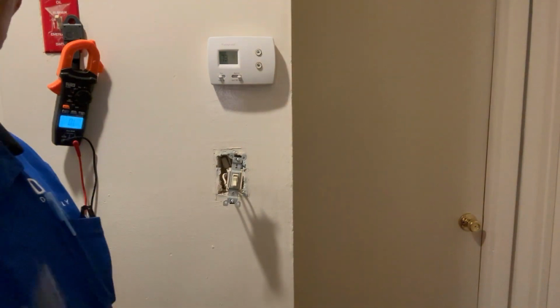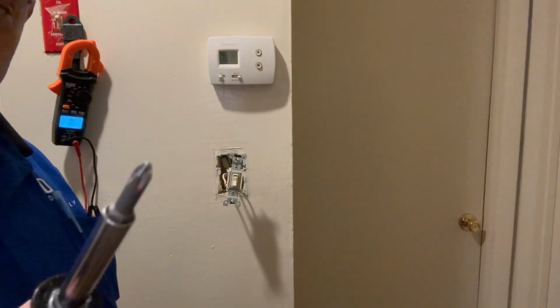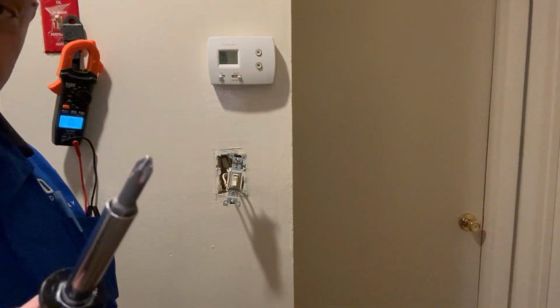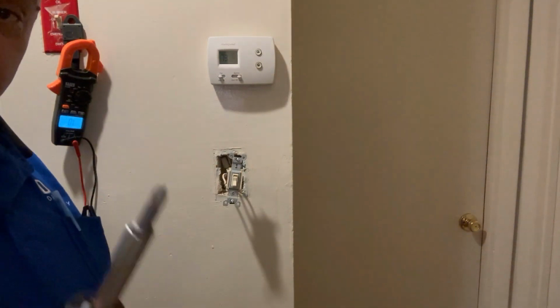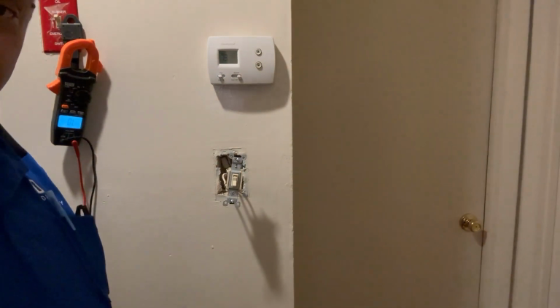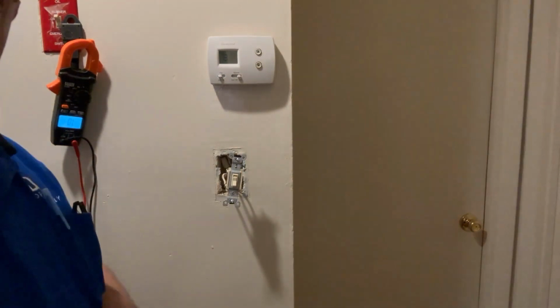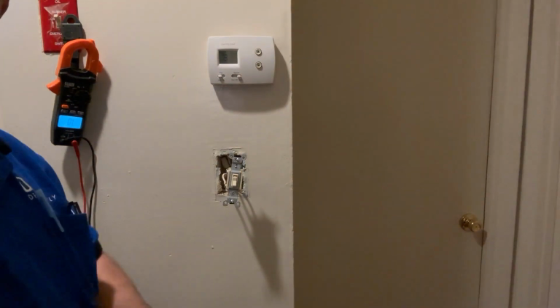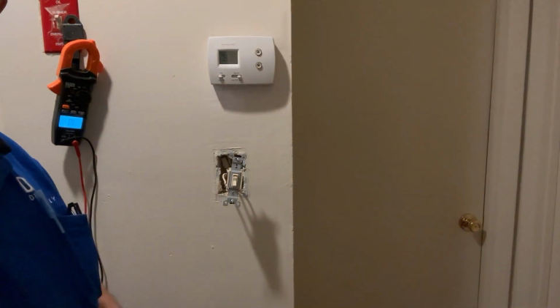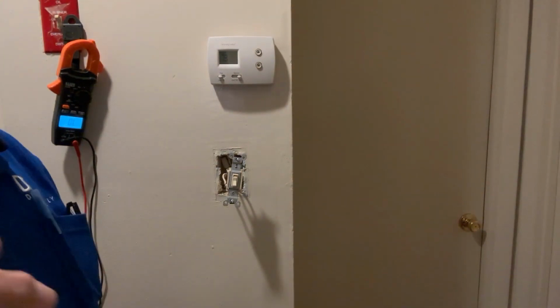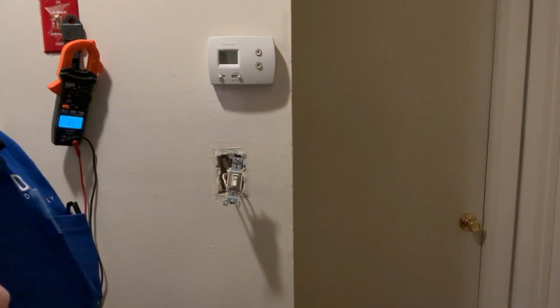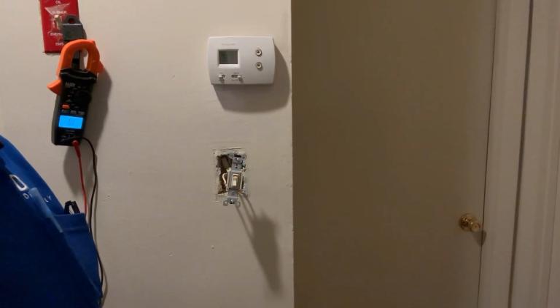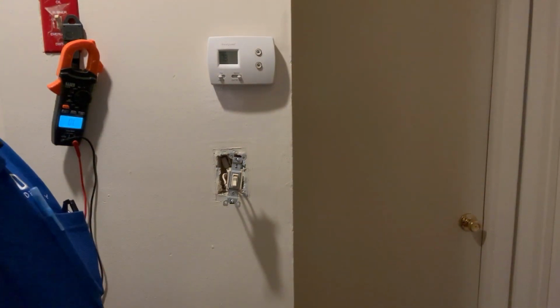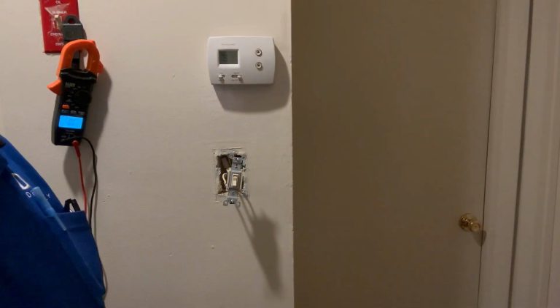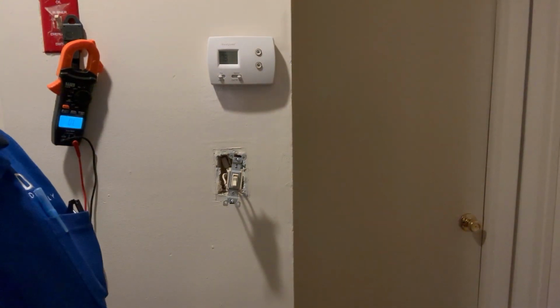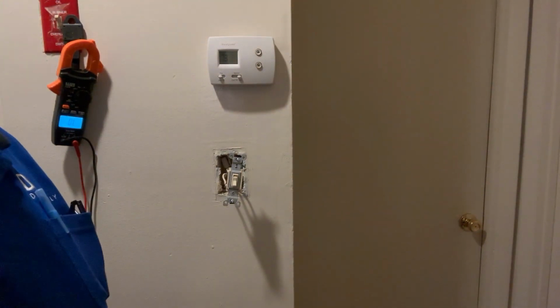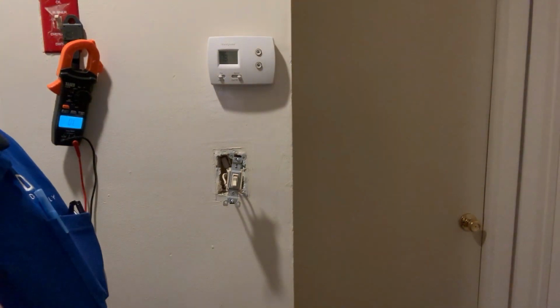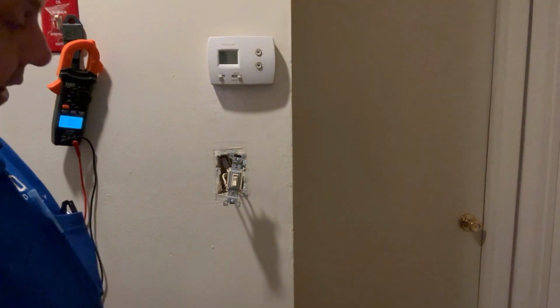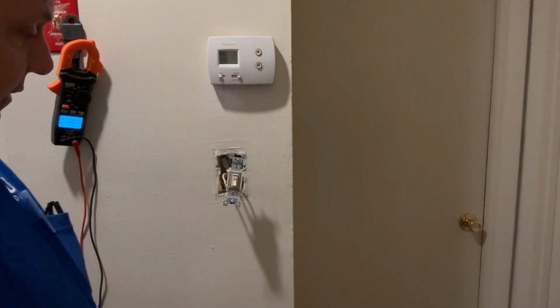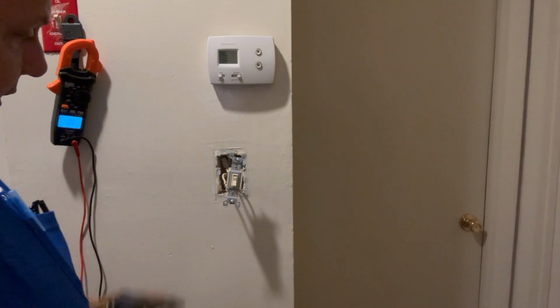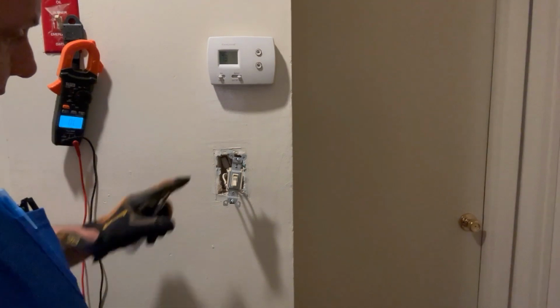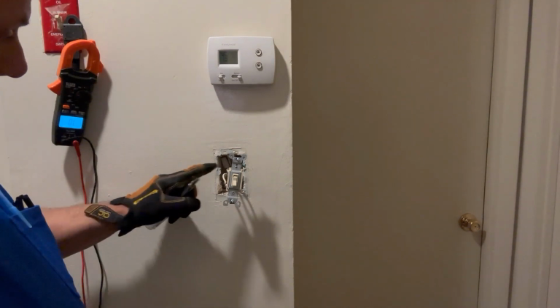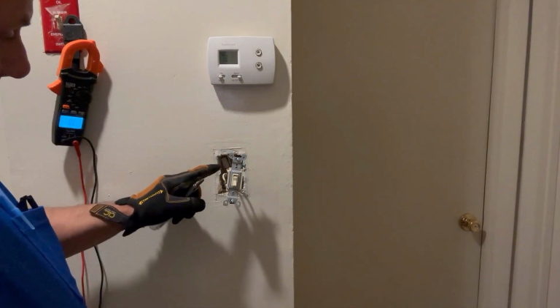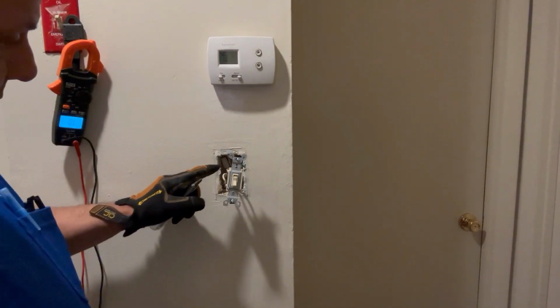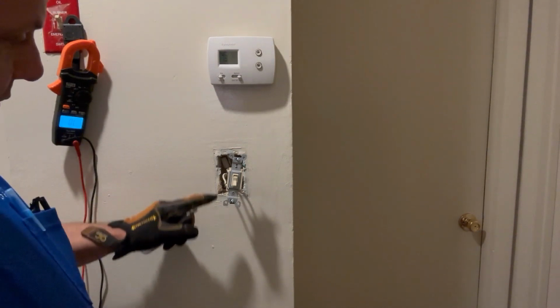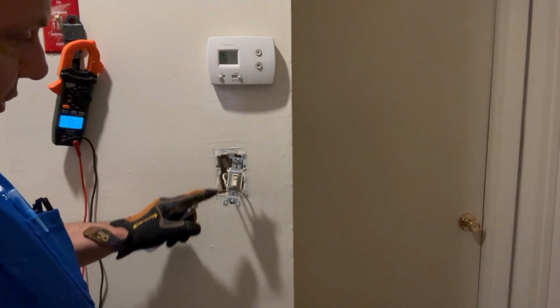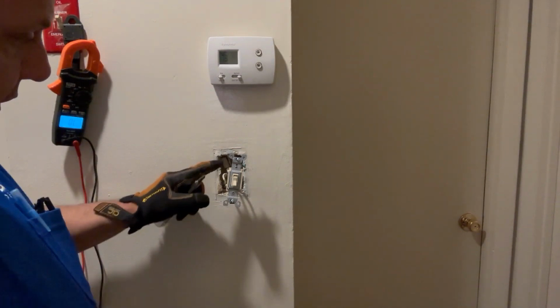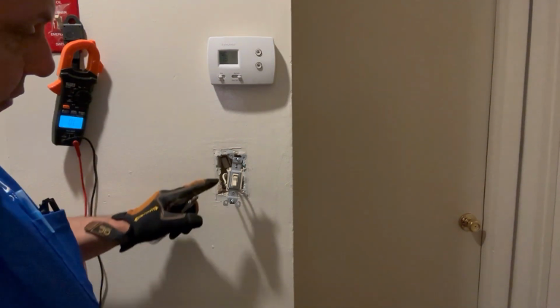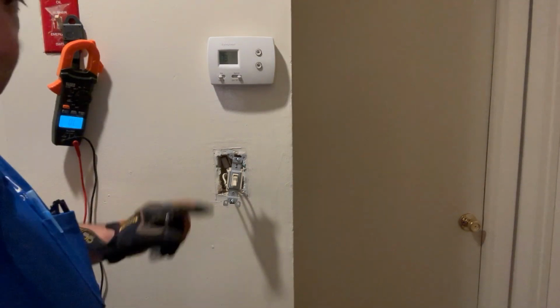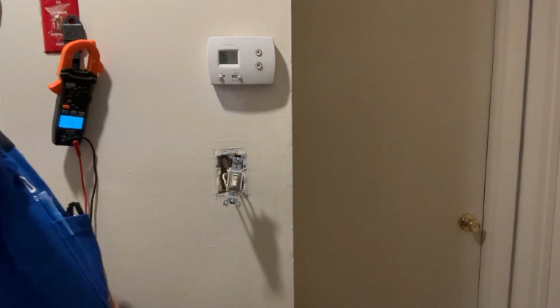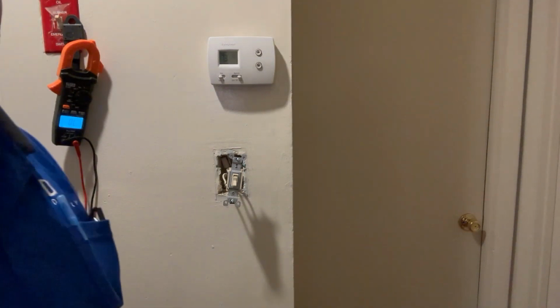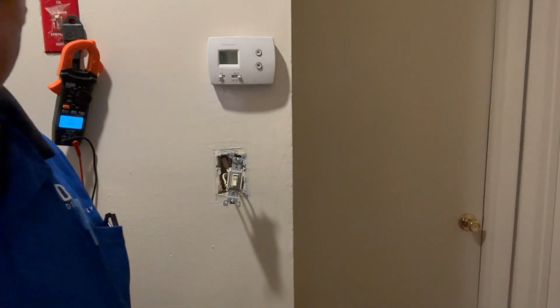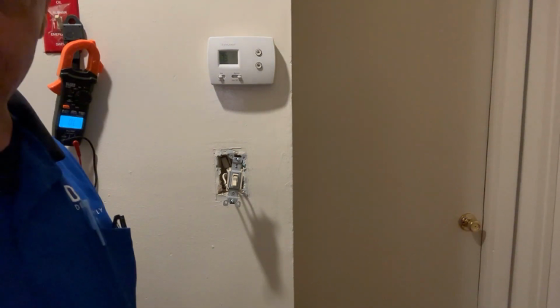Check your switch. Make sure you know which one is contacted — which leads — so you don't mess it up.